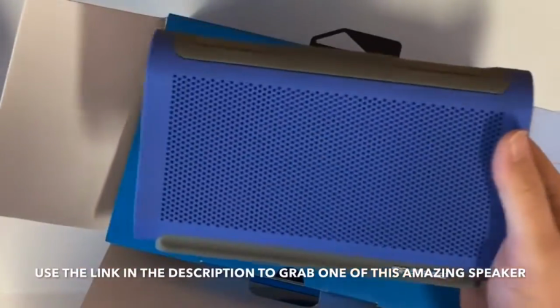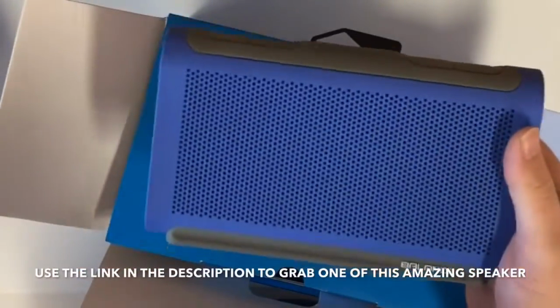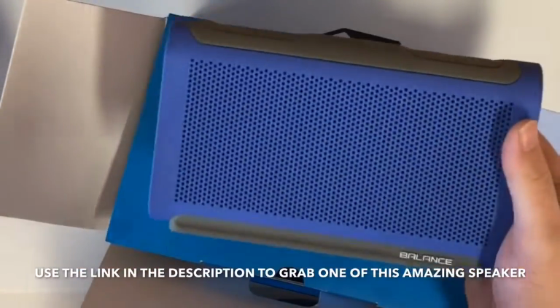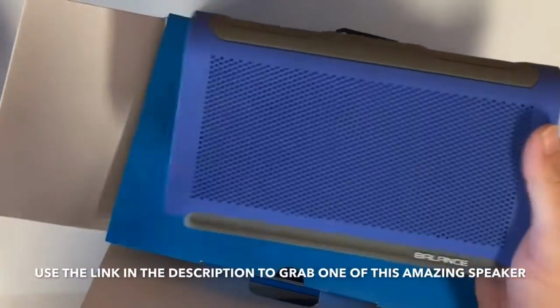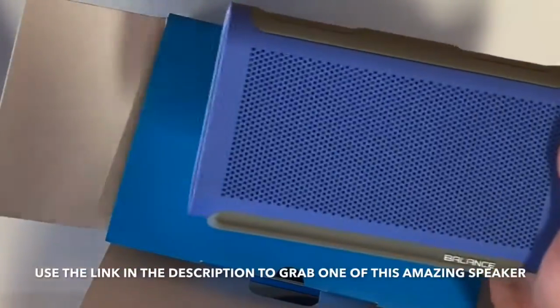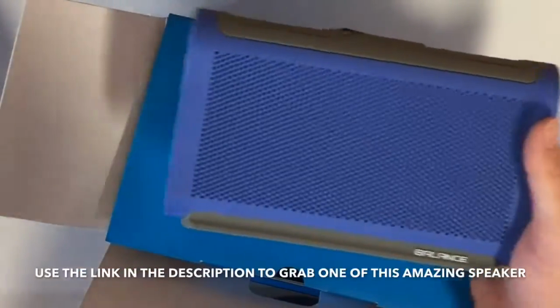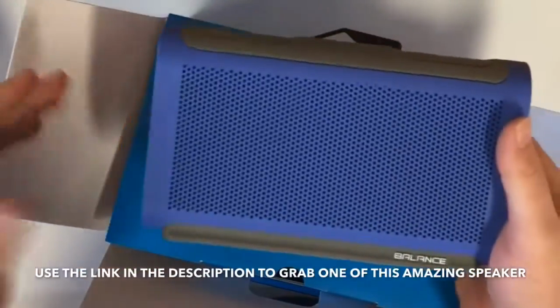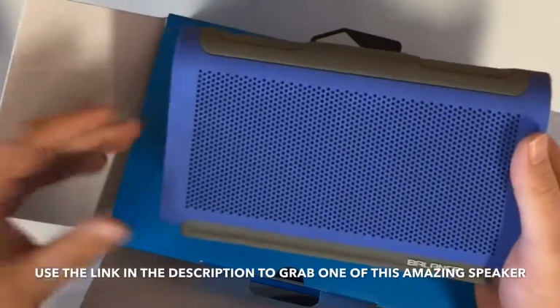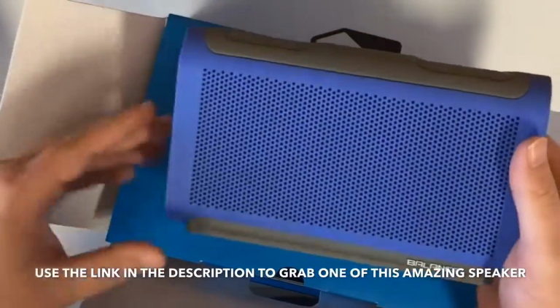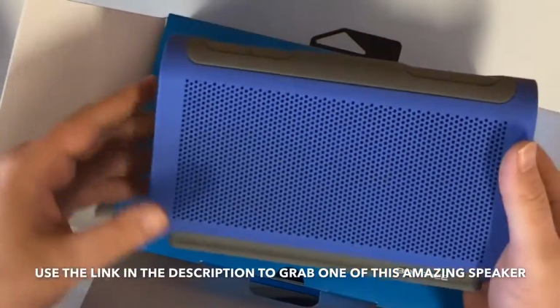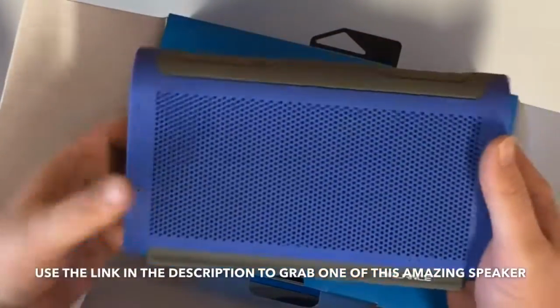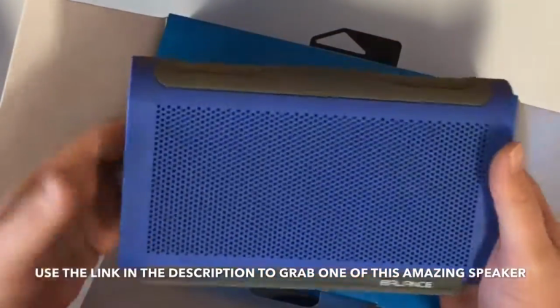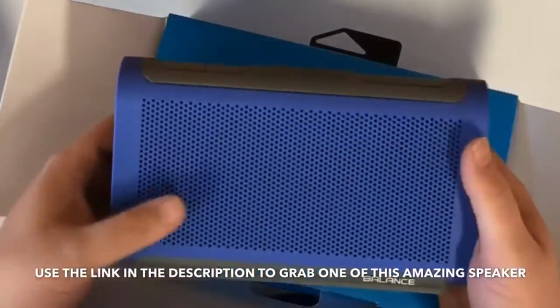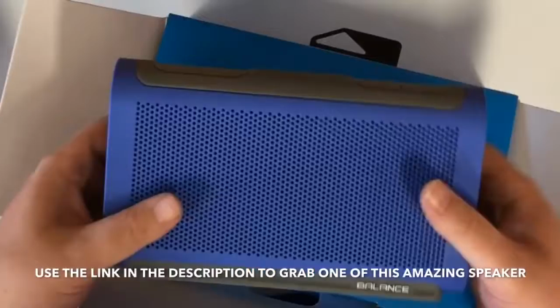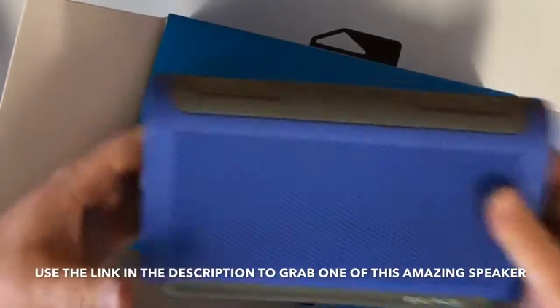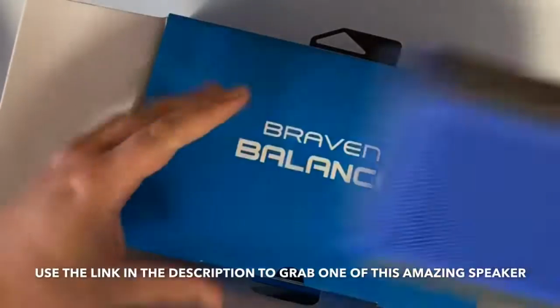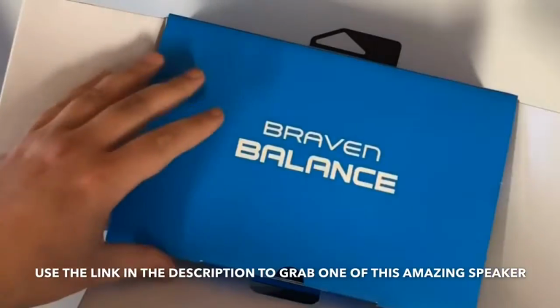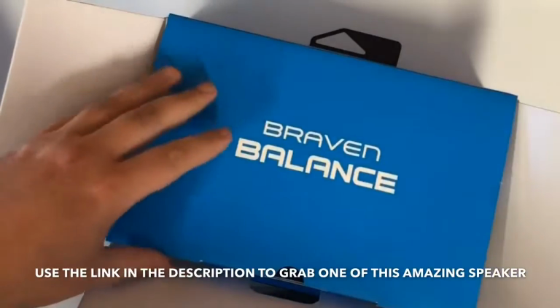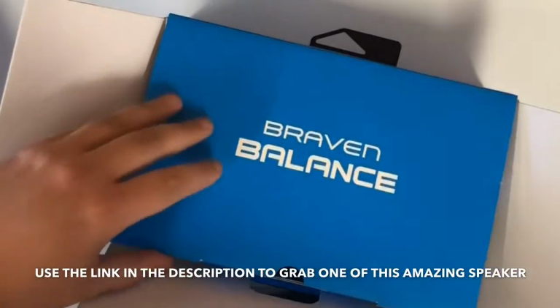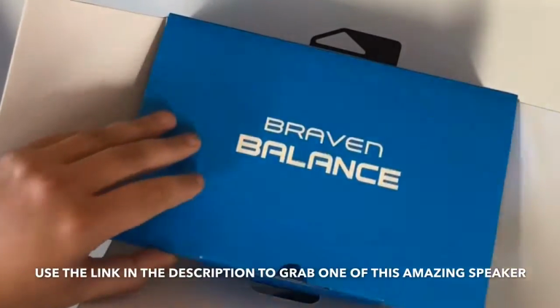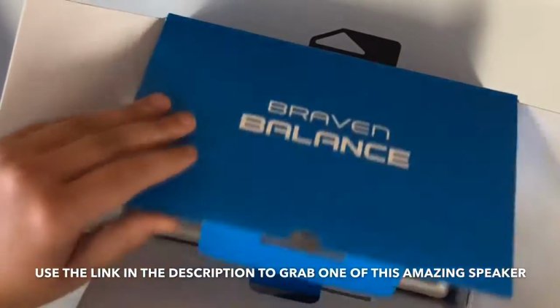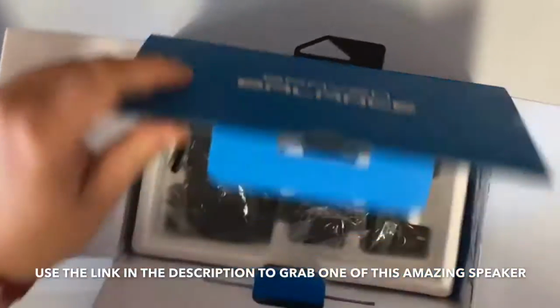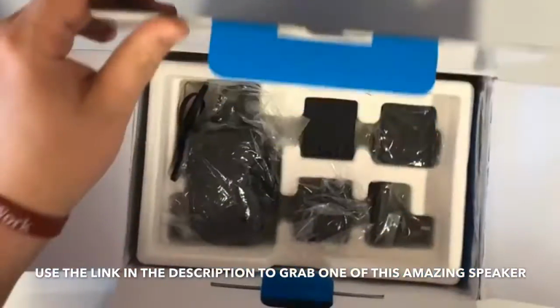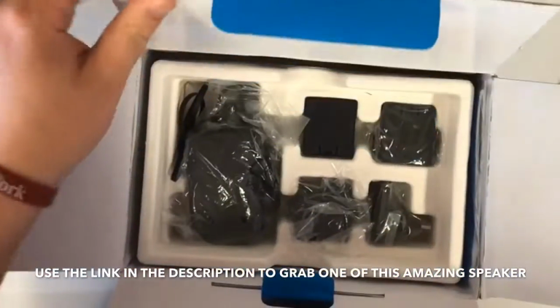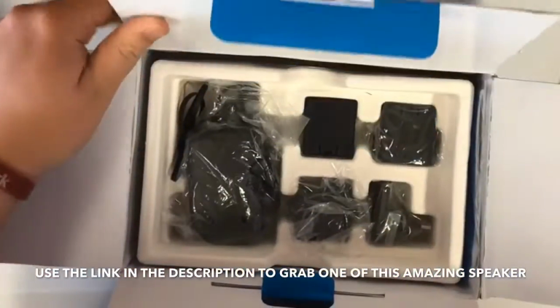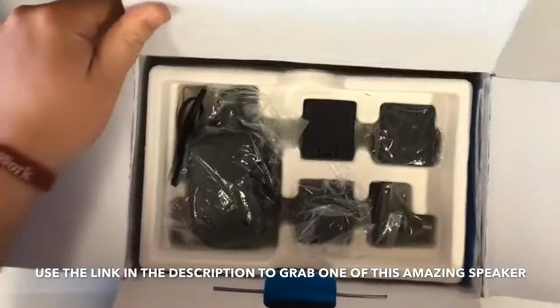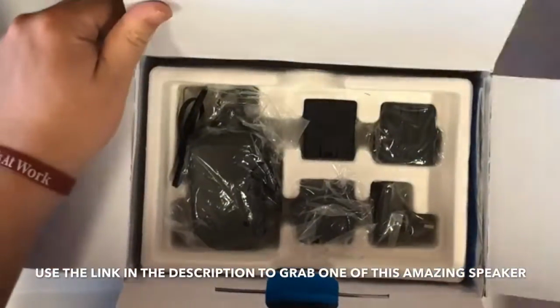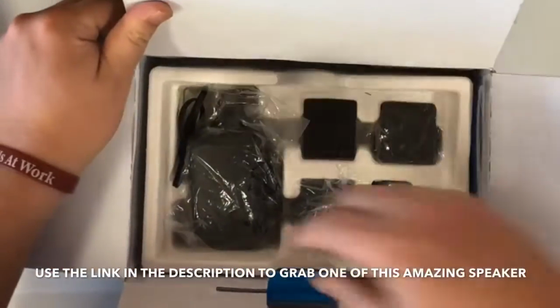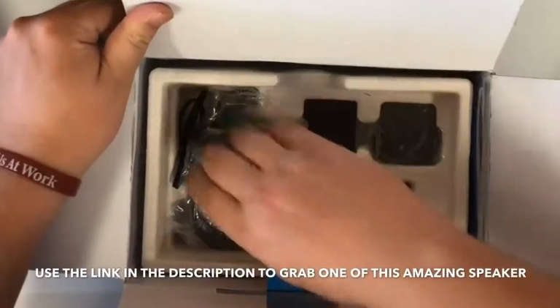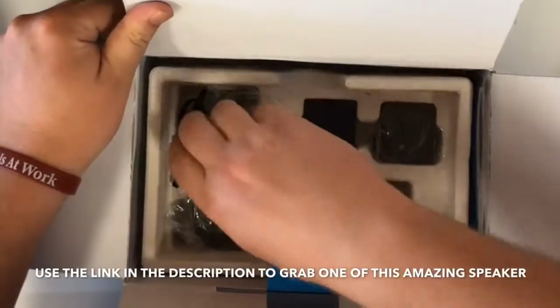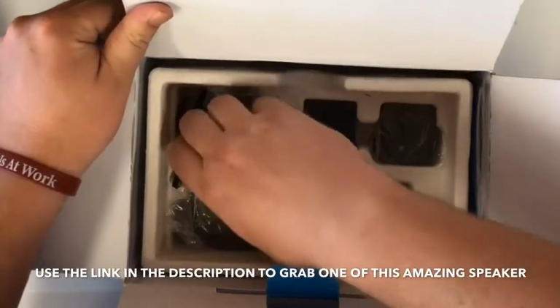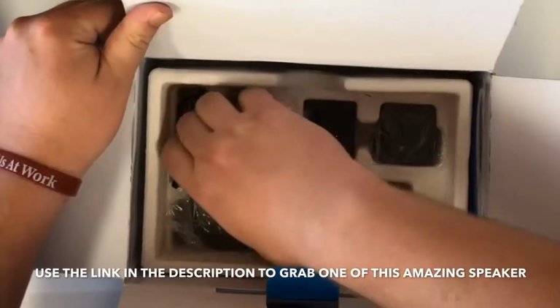Make sure that's all sealed up because it is water resistant, so we want to keep it that way. Let's see what else is in the box.